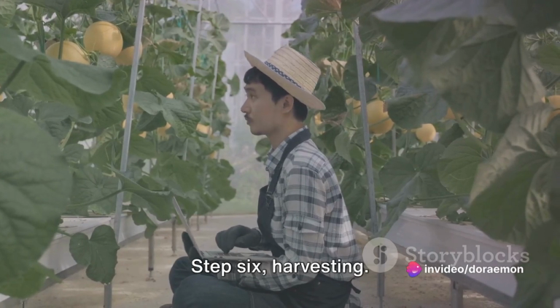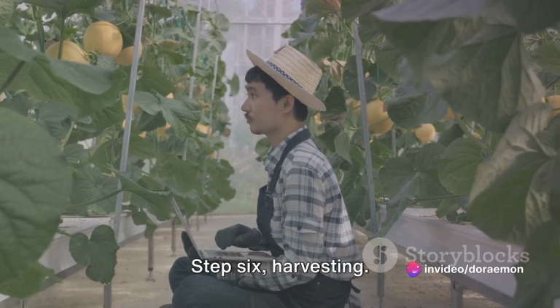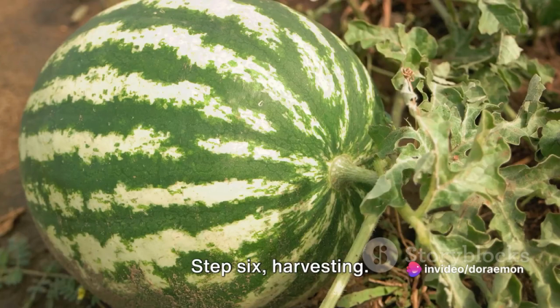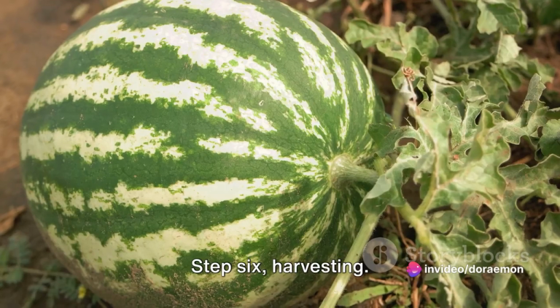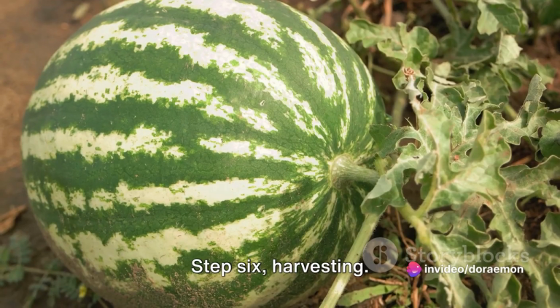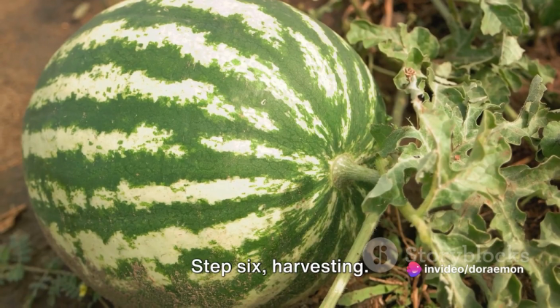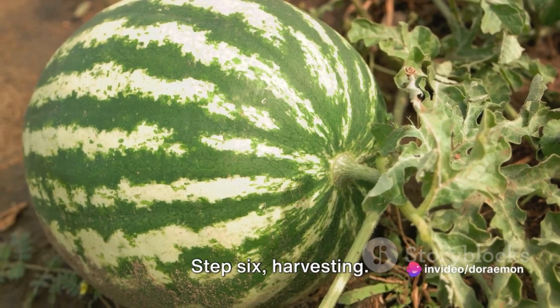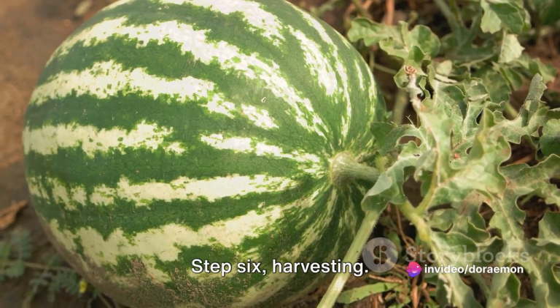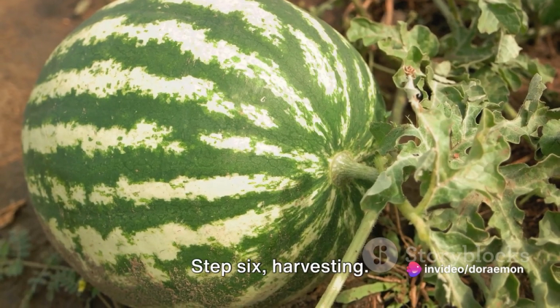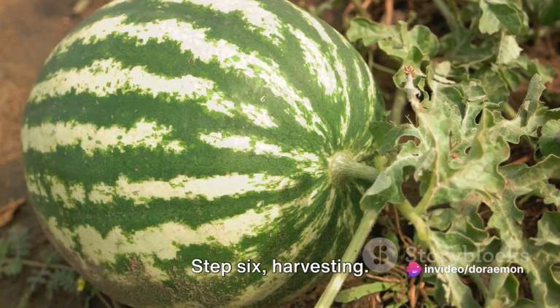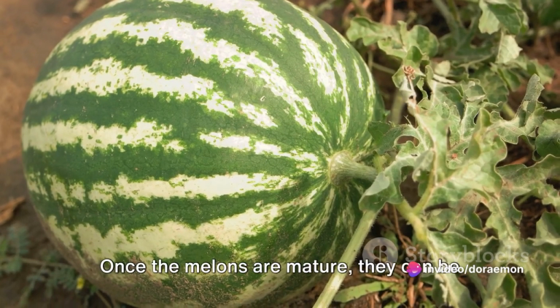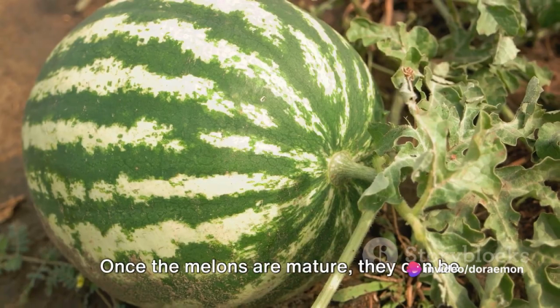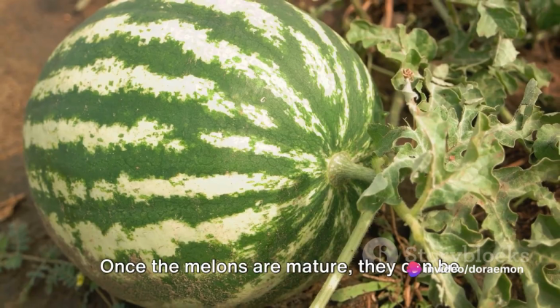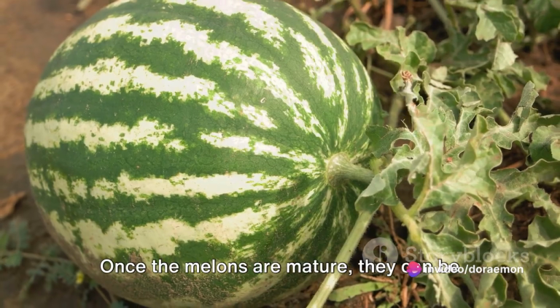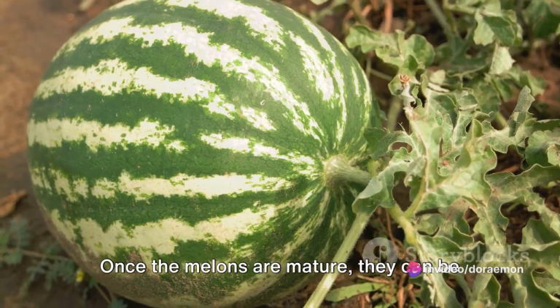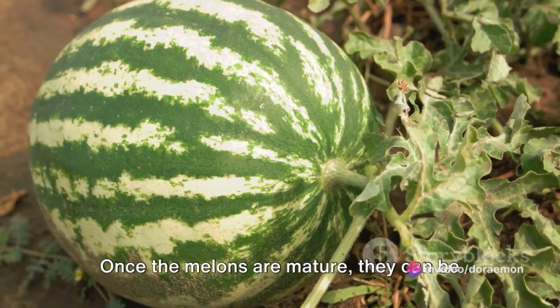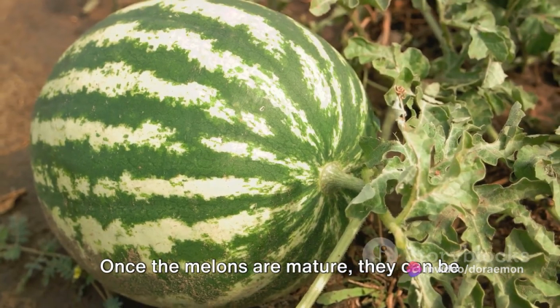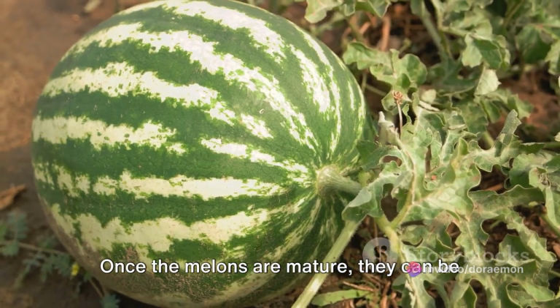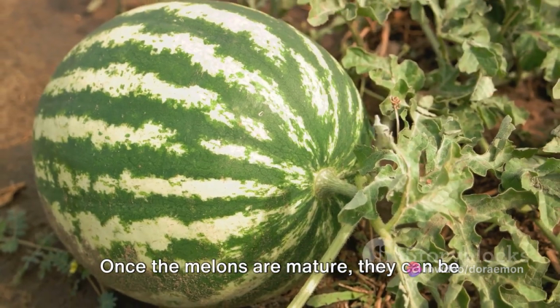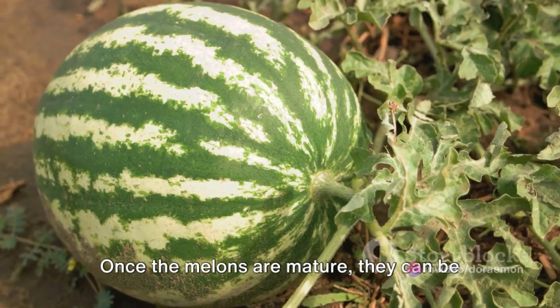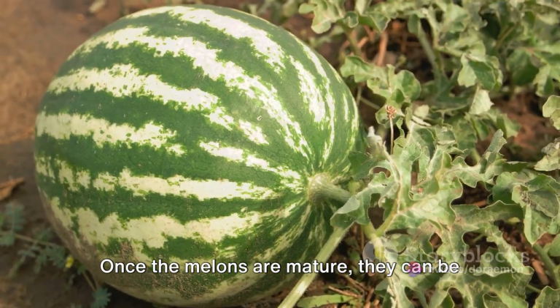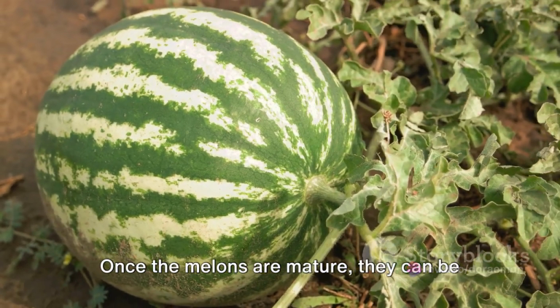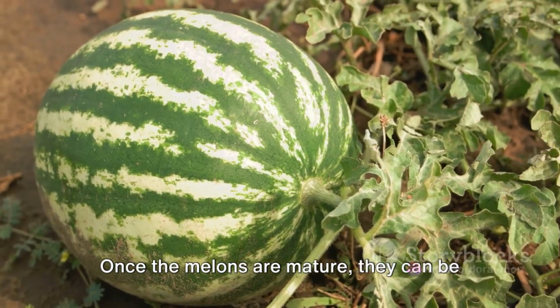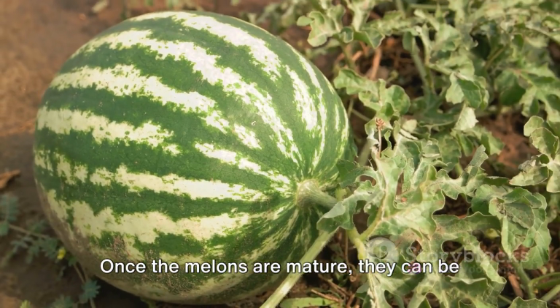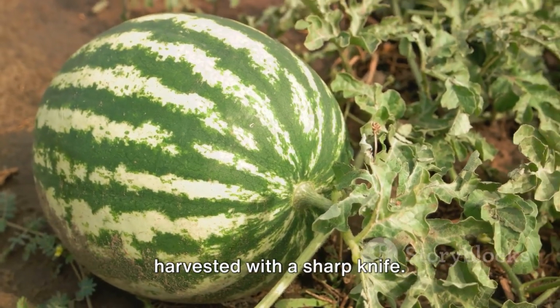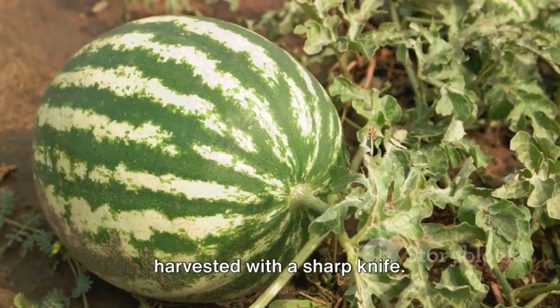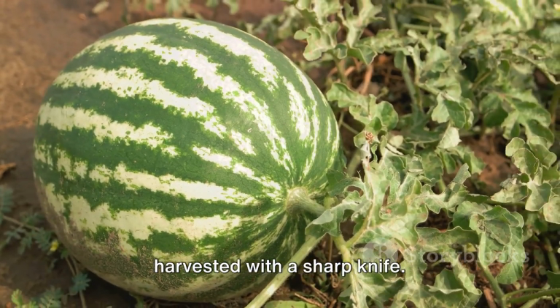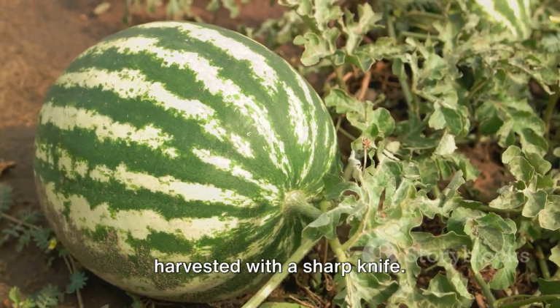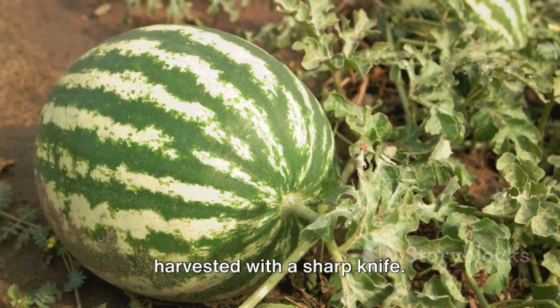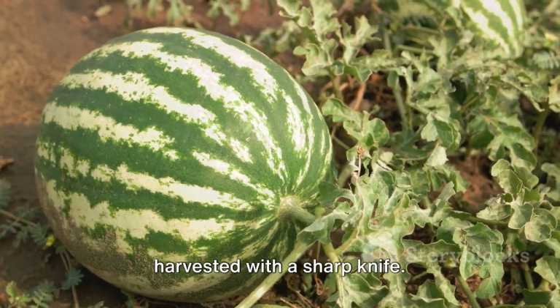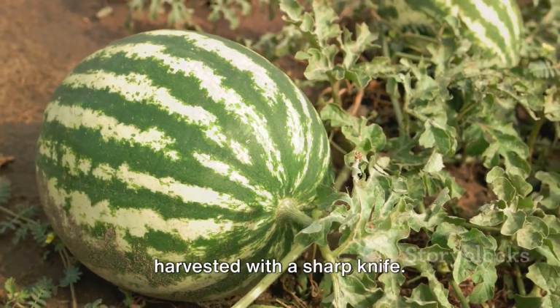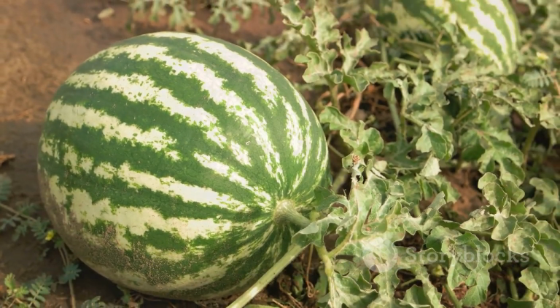Step 6: Harvesting. Once the melons are mature, they can be harvested with a sharp knife.